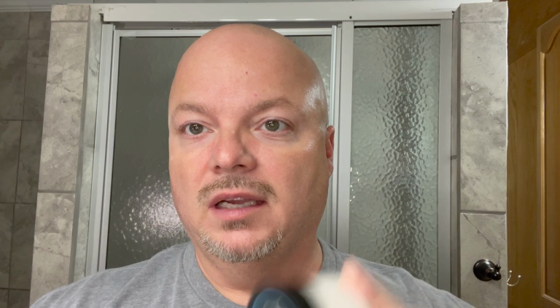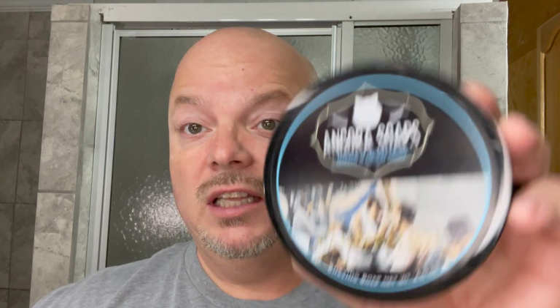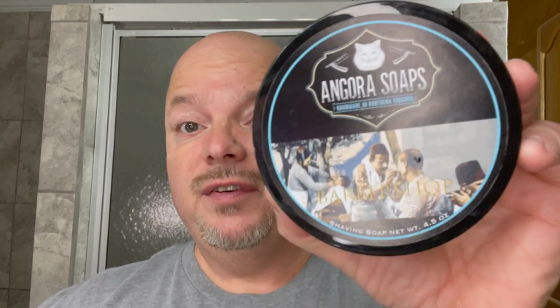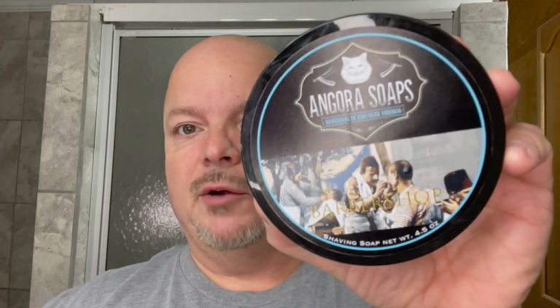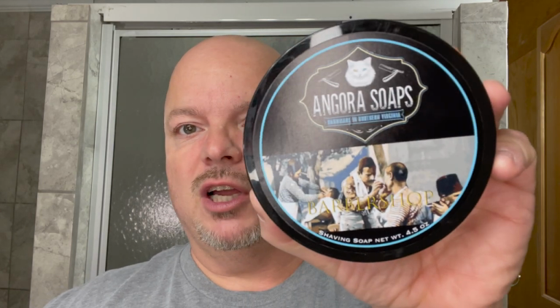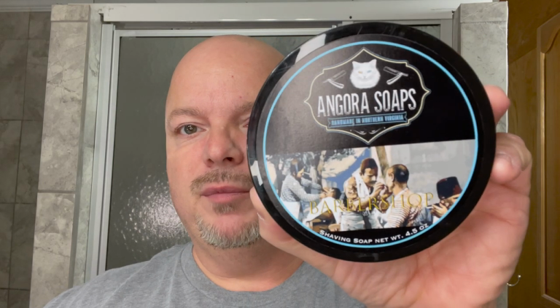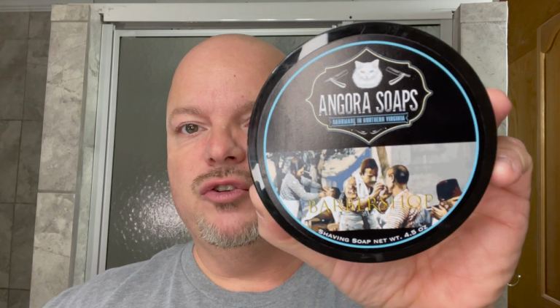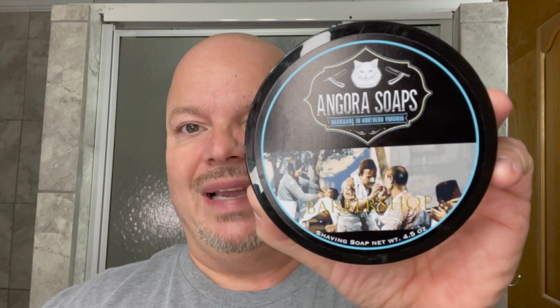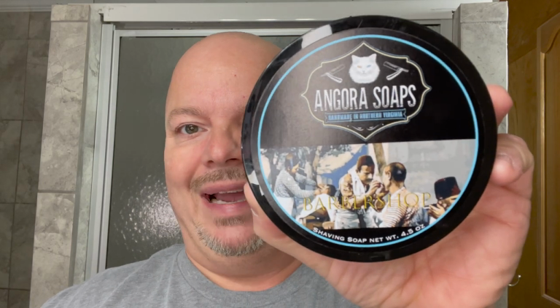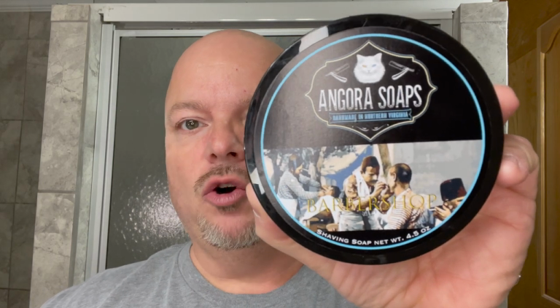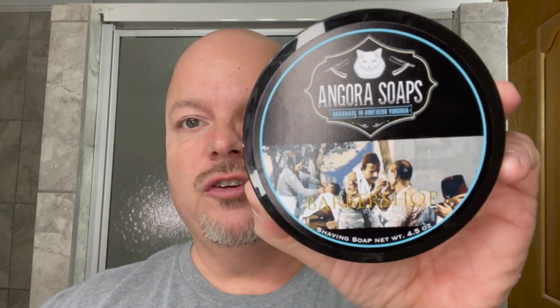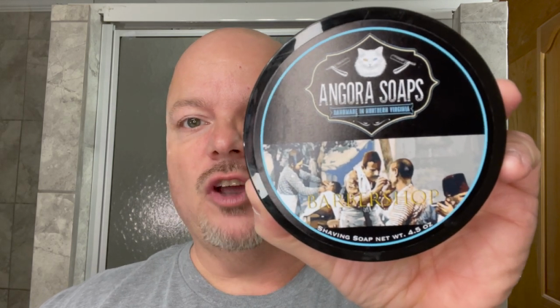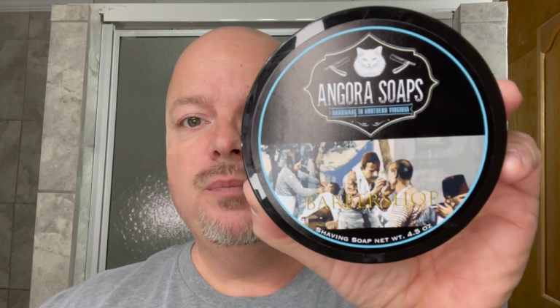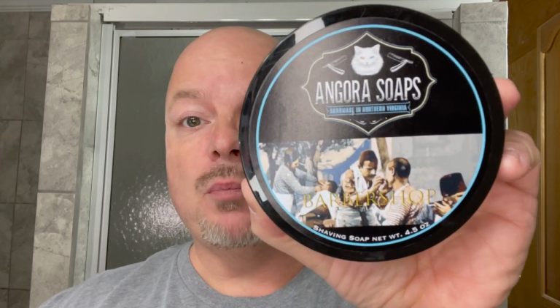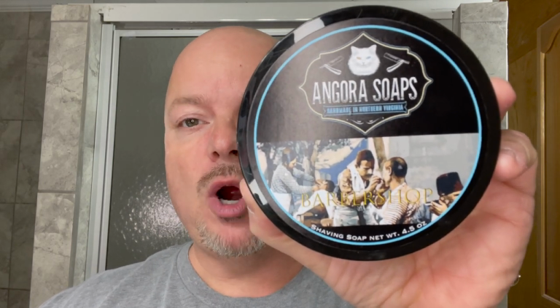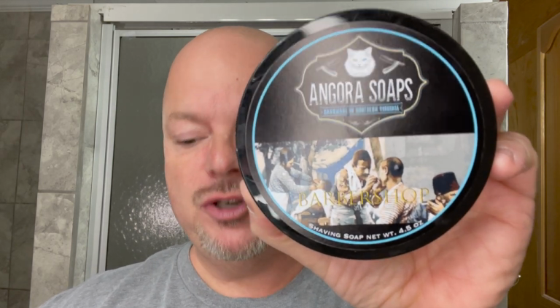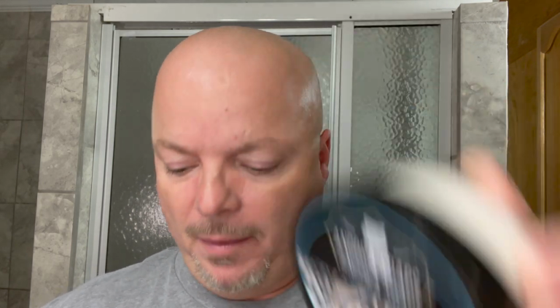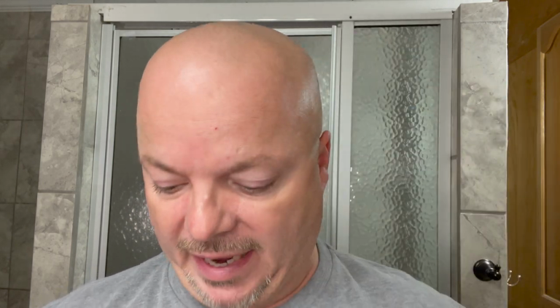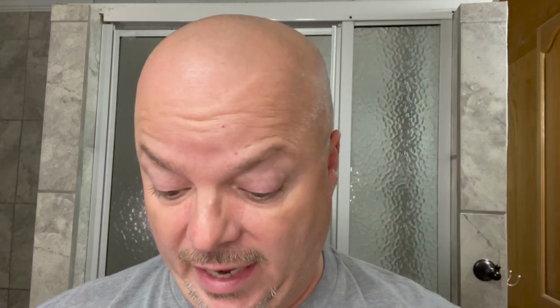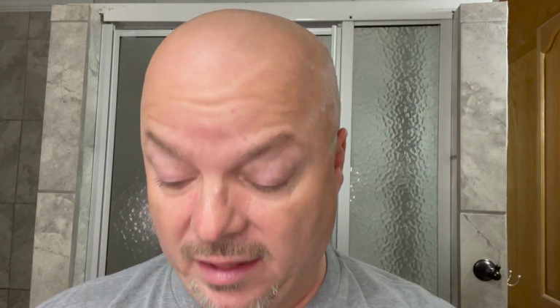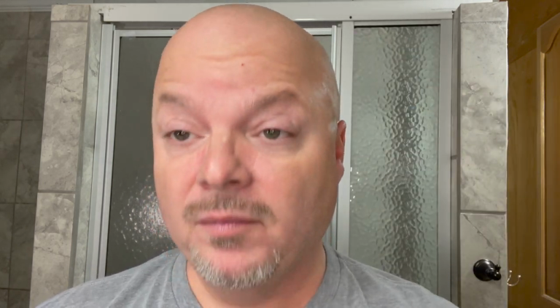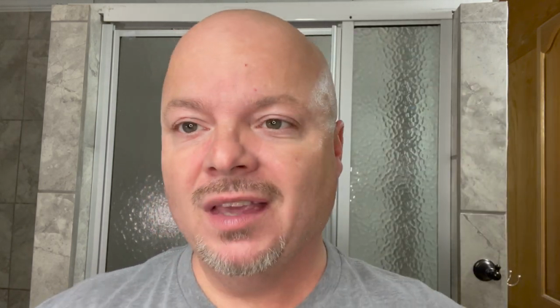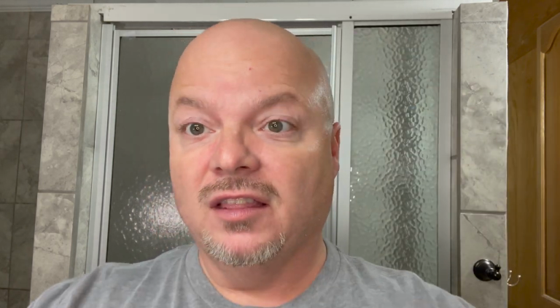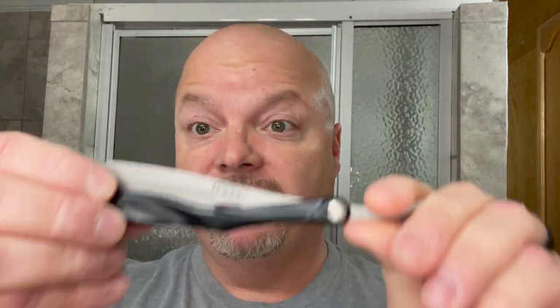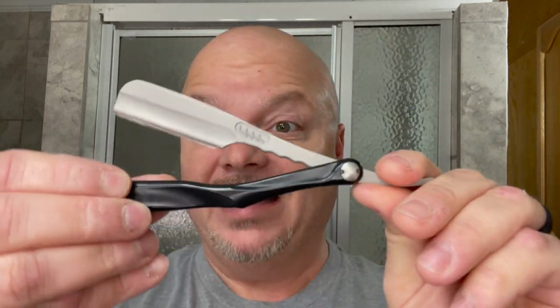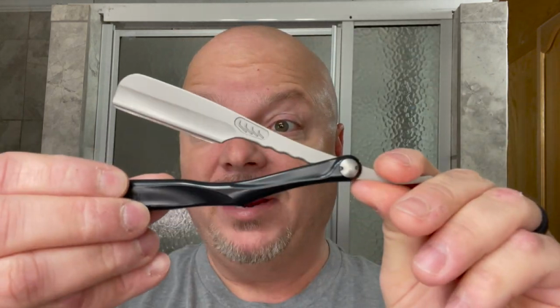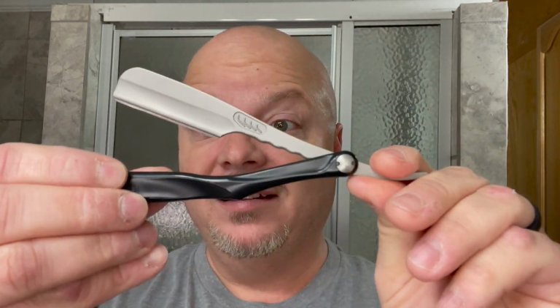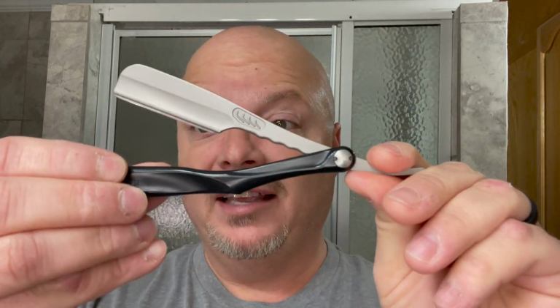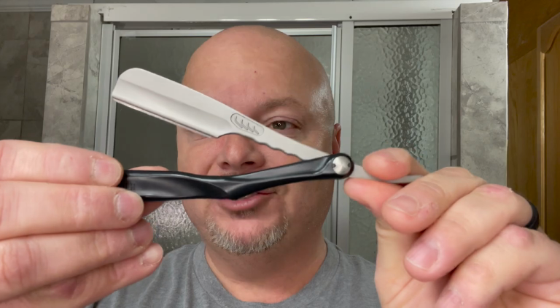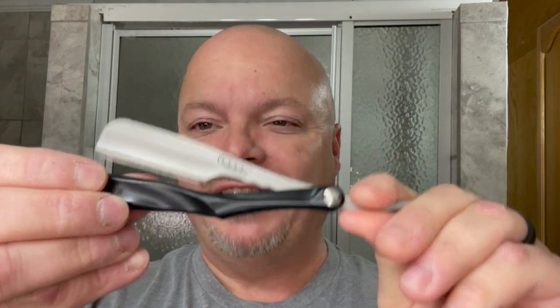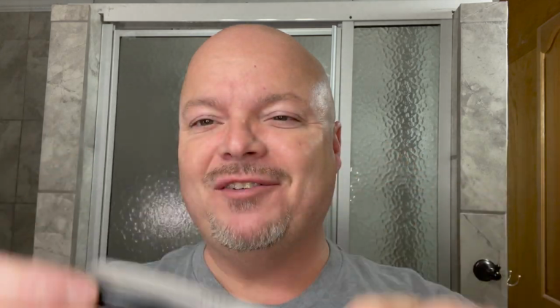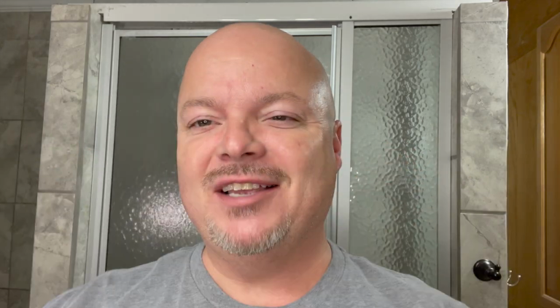In this video, we're going to be using Angora Soaps Barbershop and the Feather SS Shavette Razor.